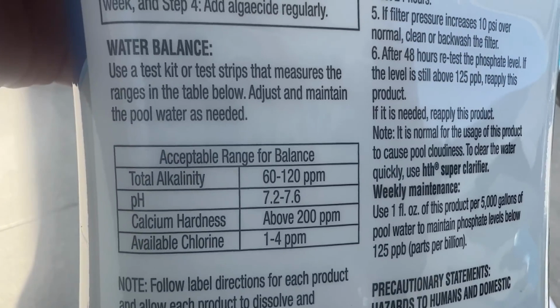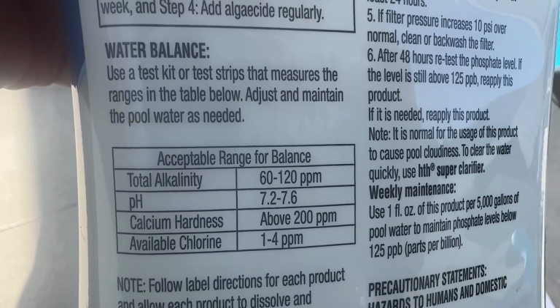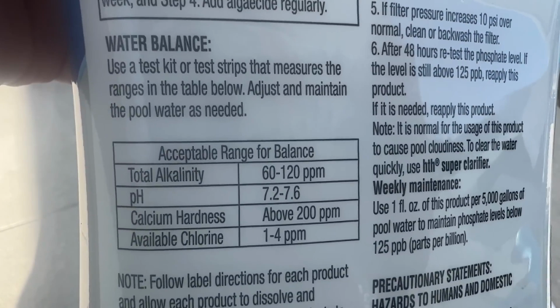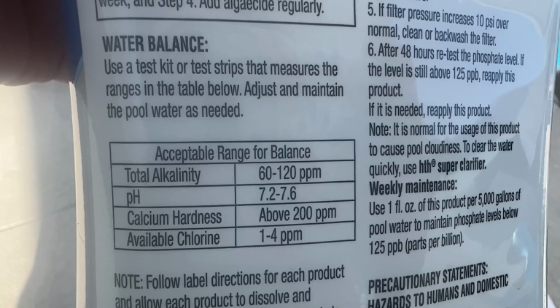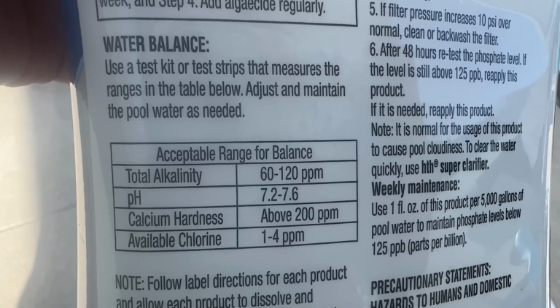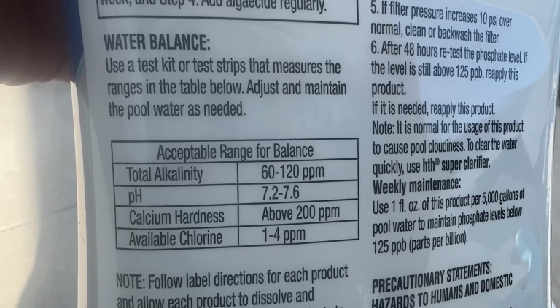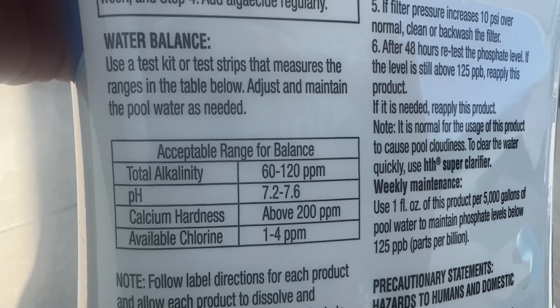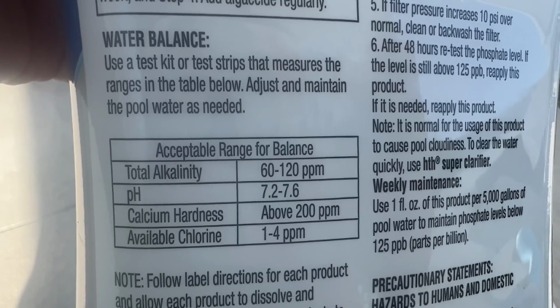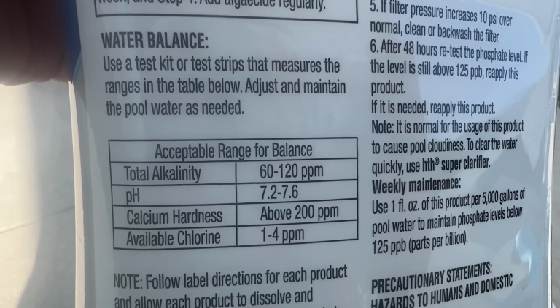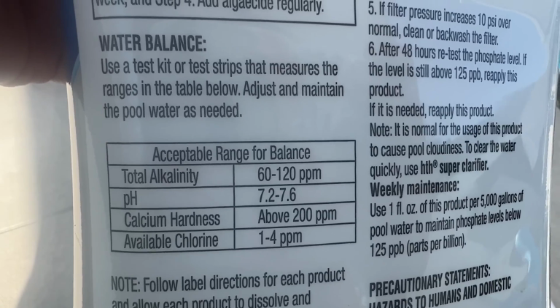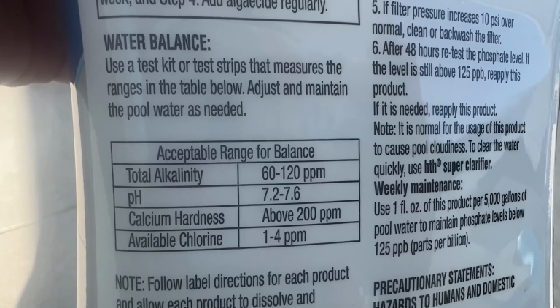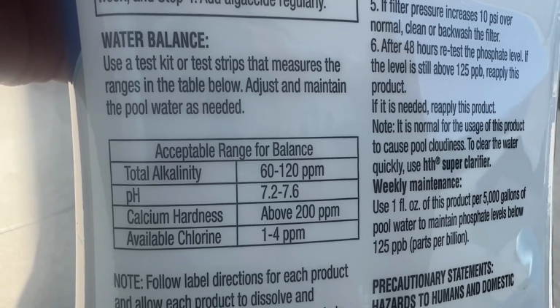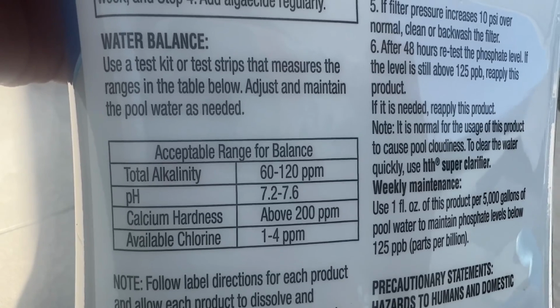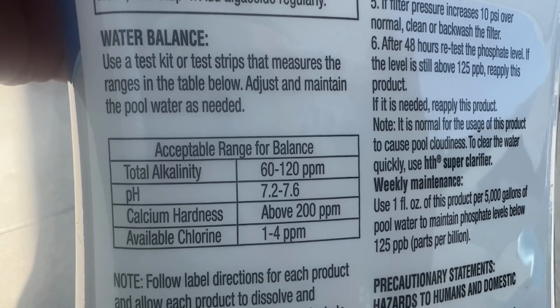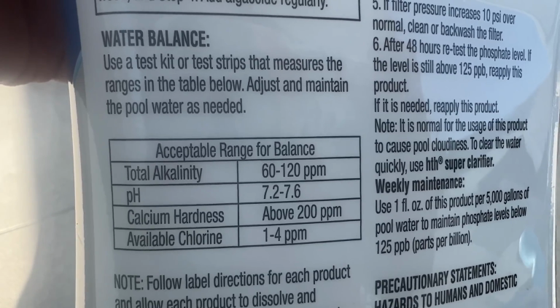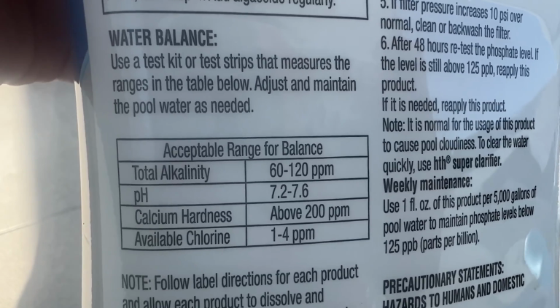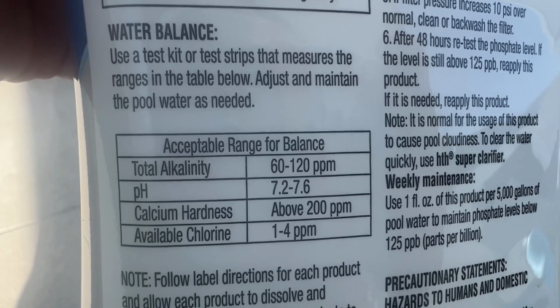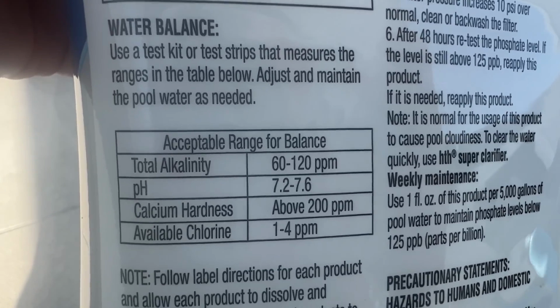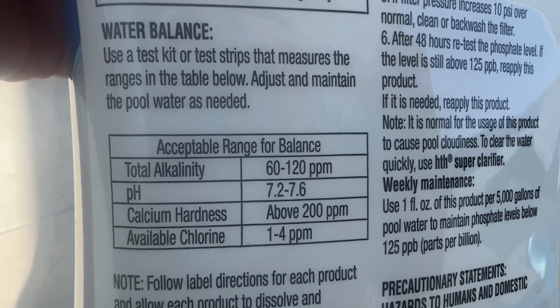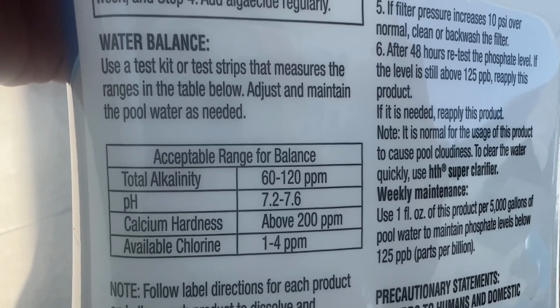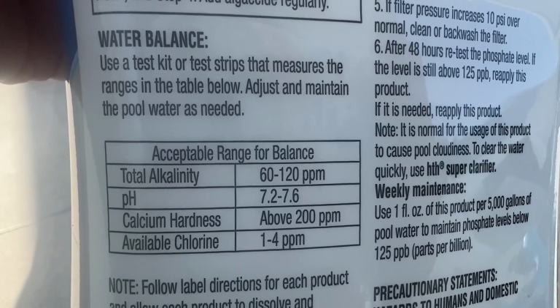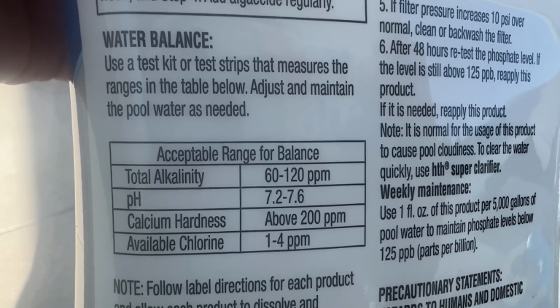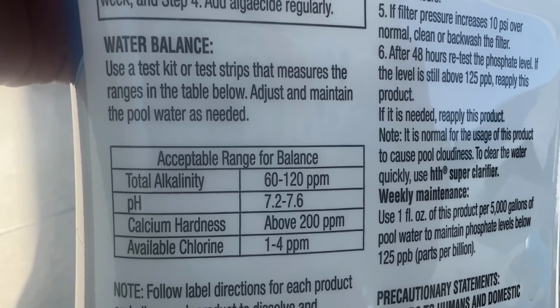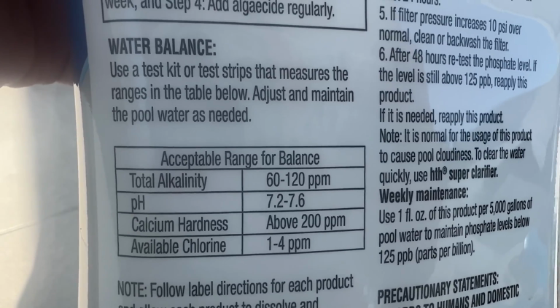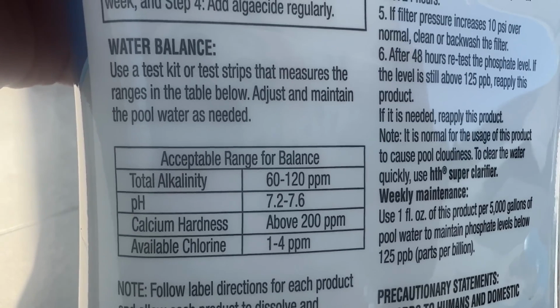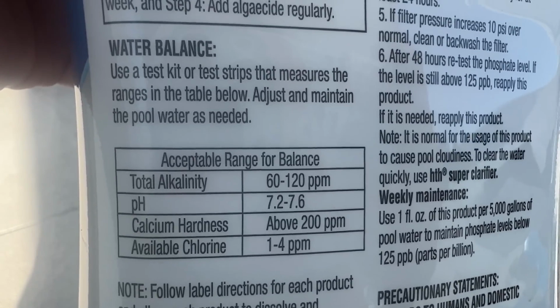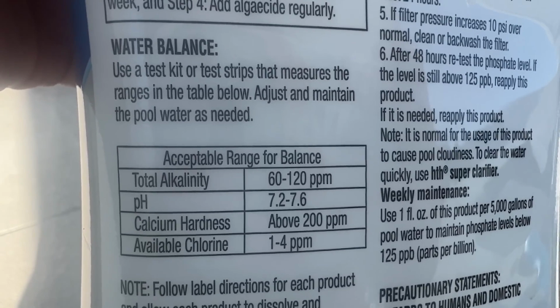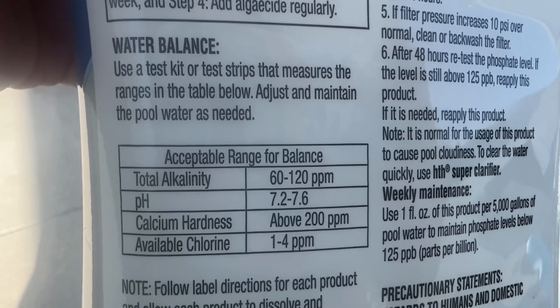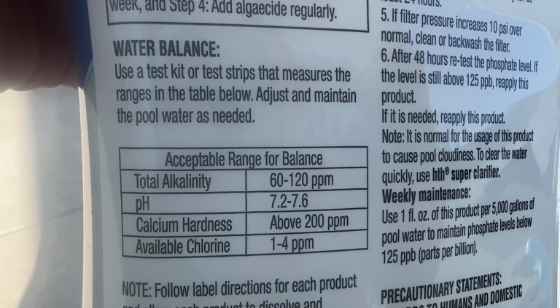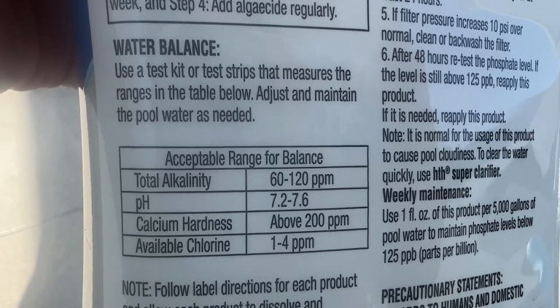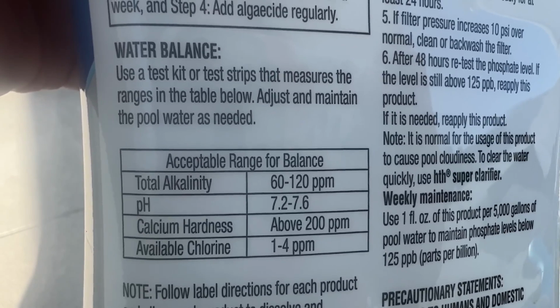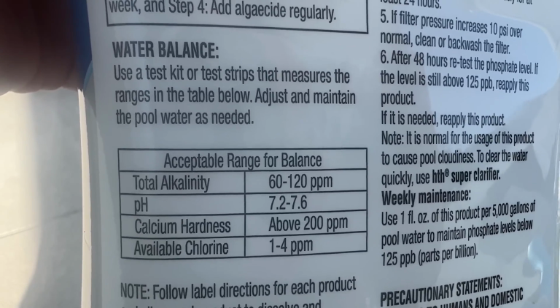Before you do the treatment, I recommend brushing your pool and also just checking that your water is in balance.